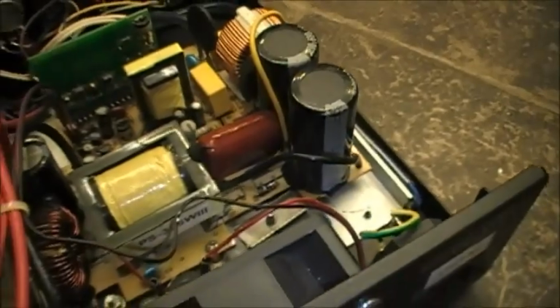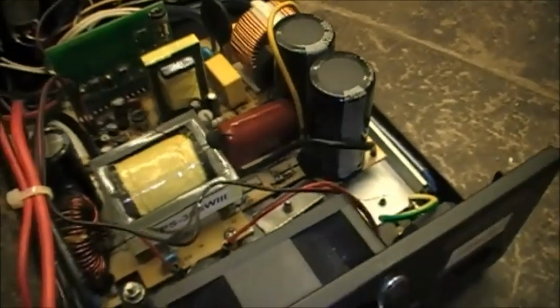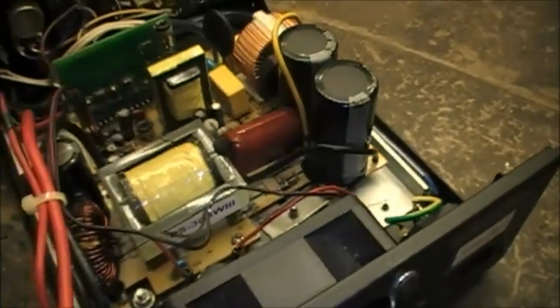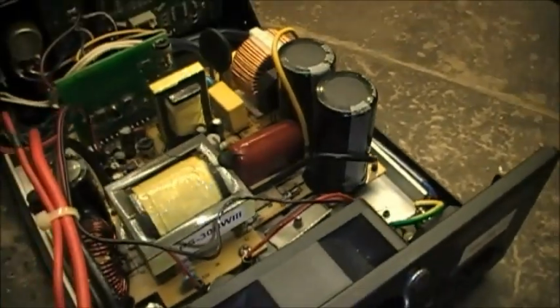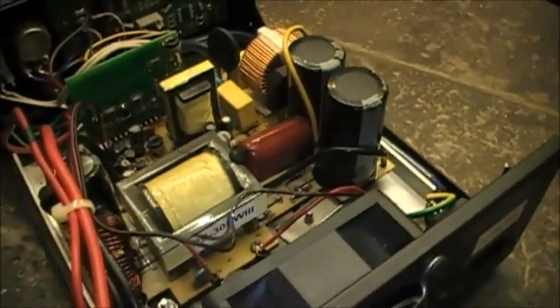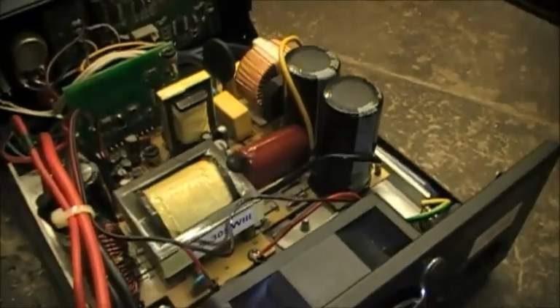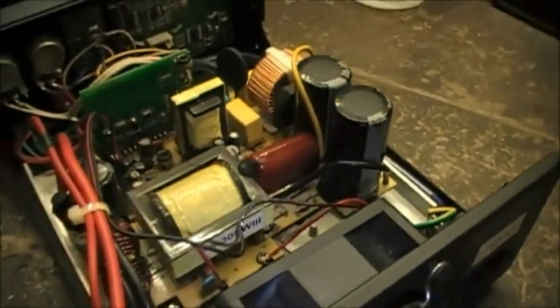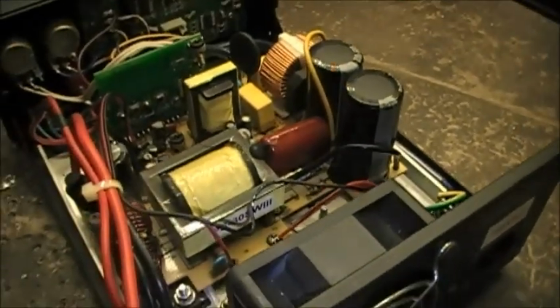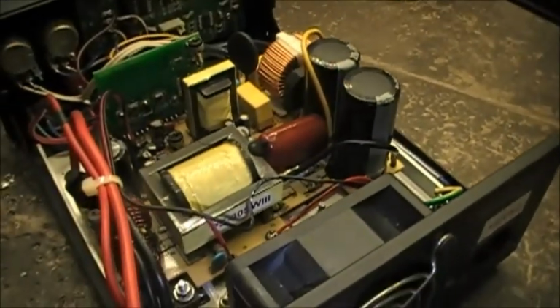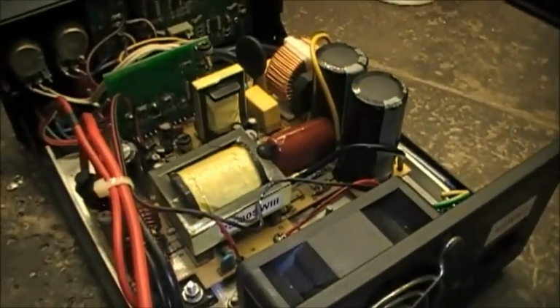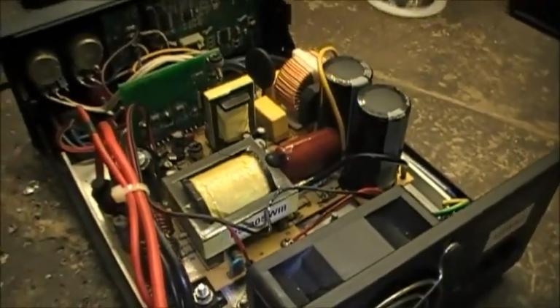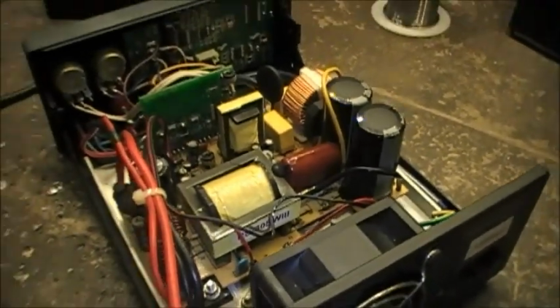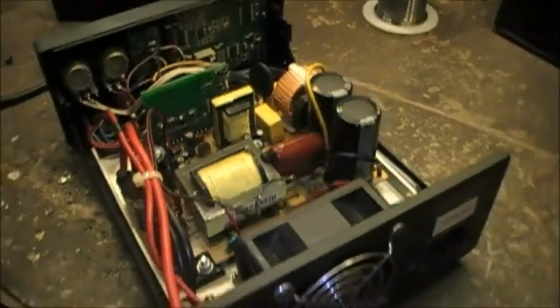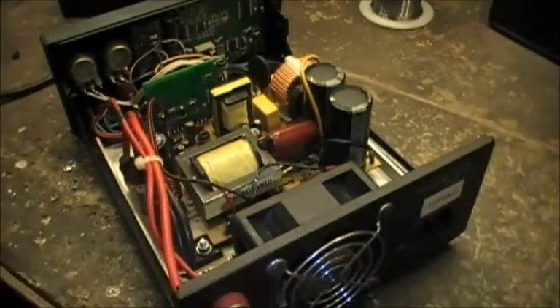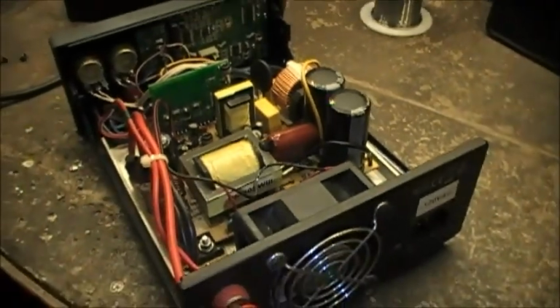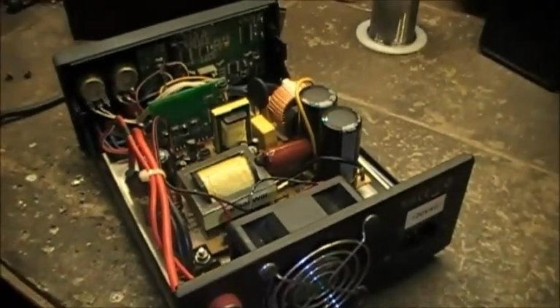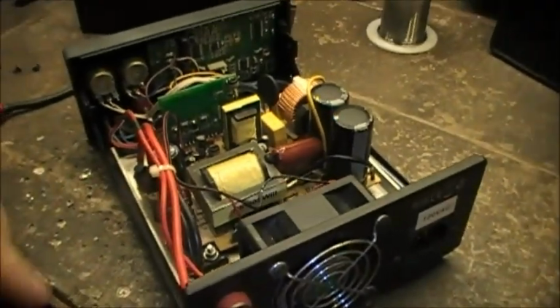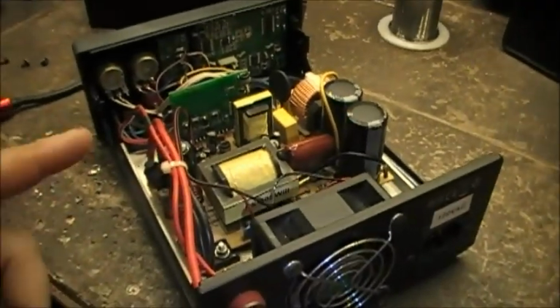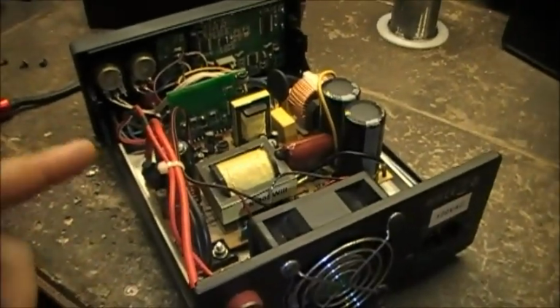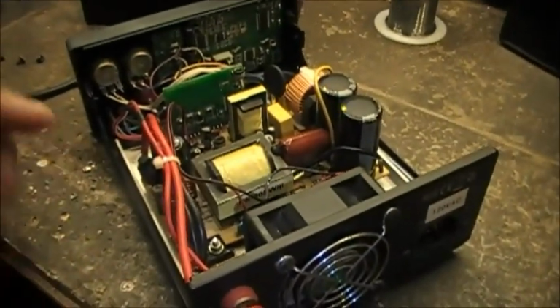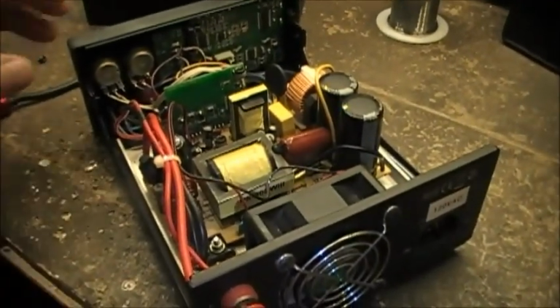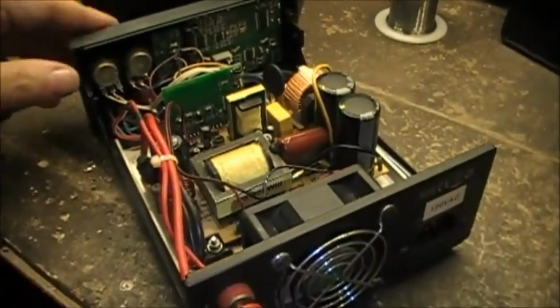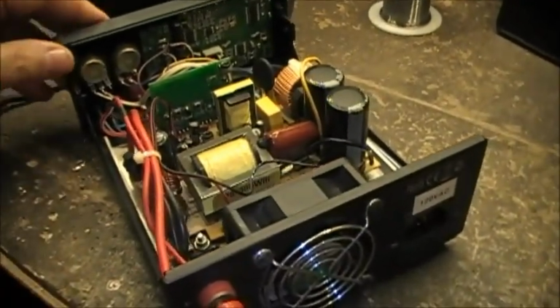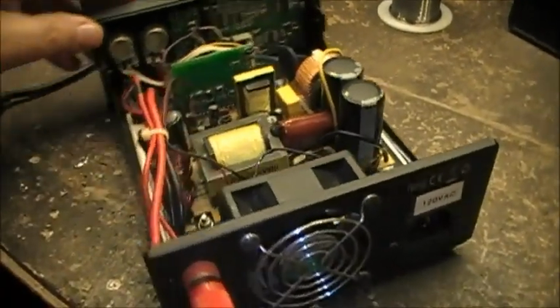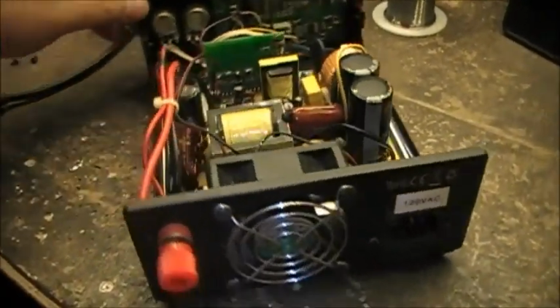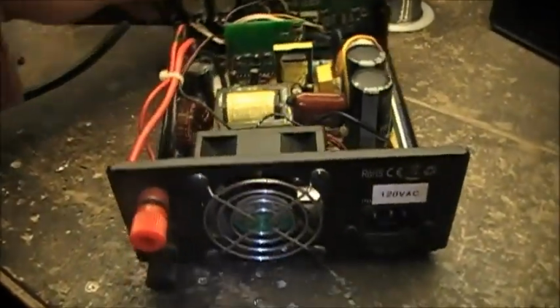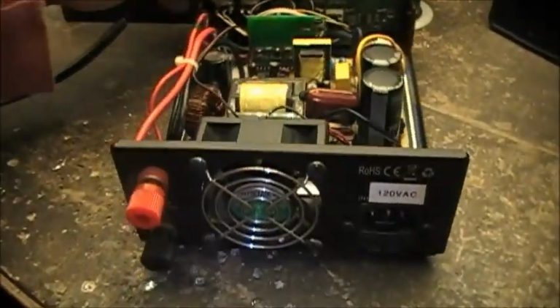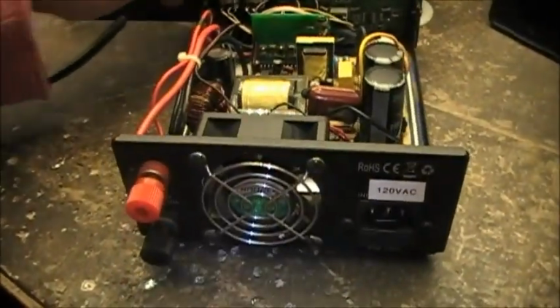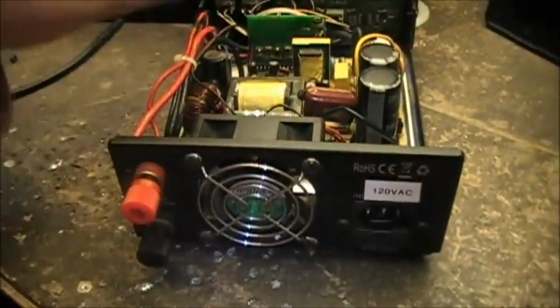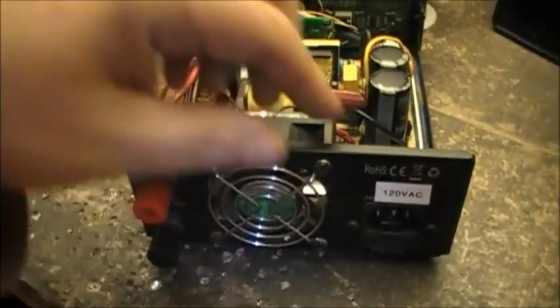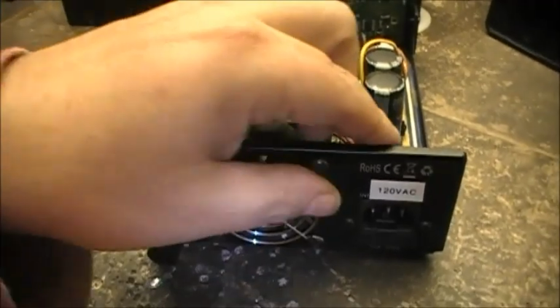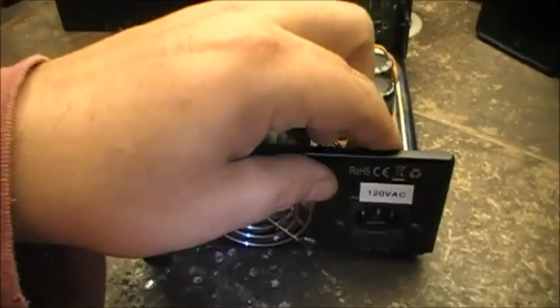That's all it takes to convert this power supply to 120 volts AC.